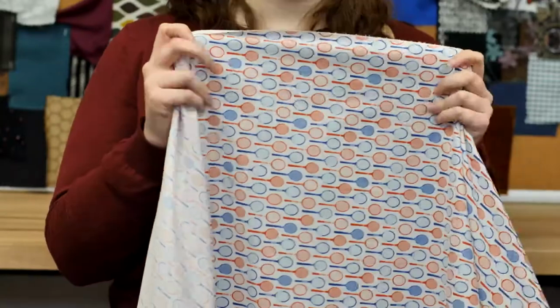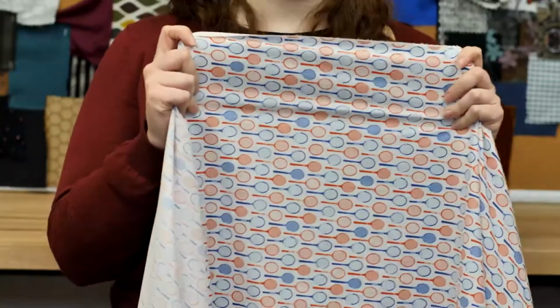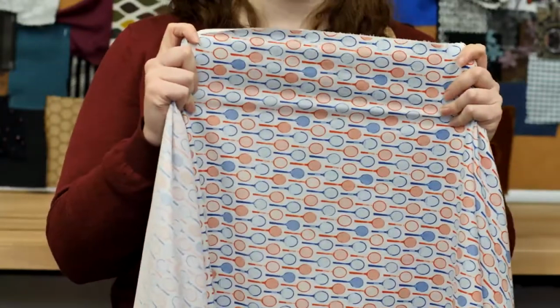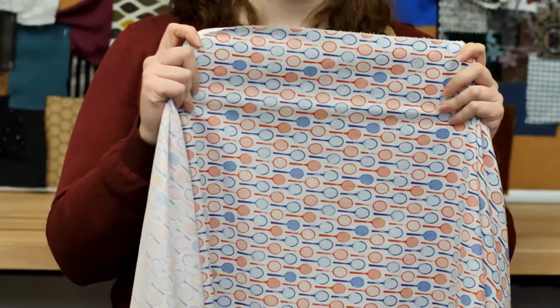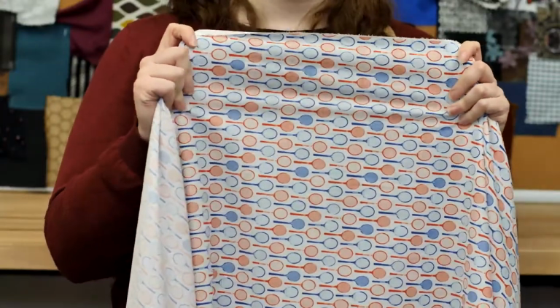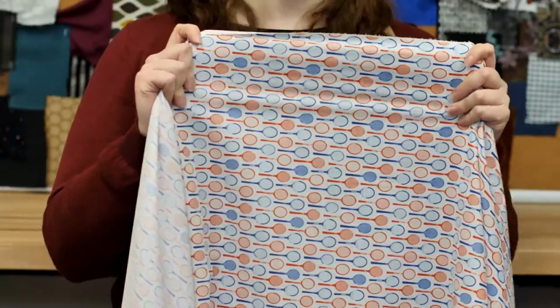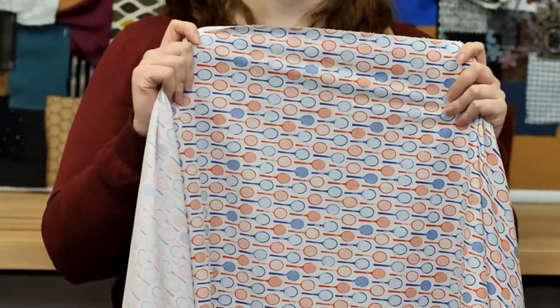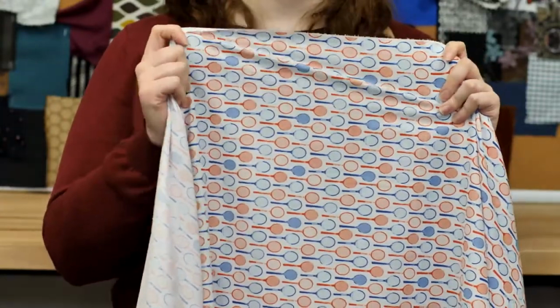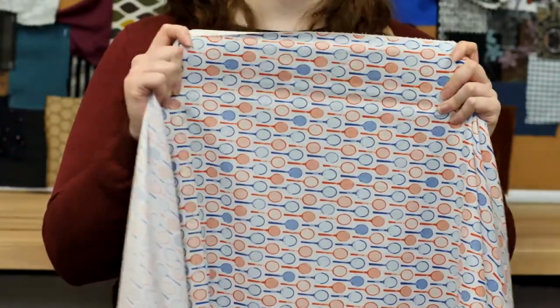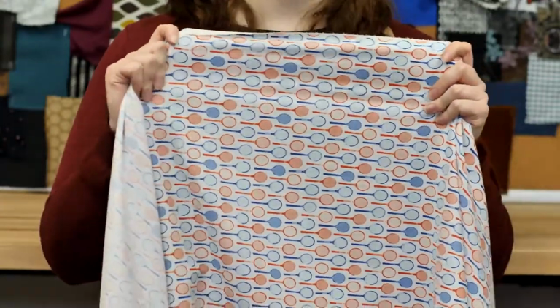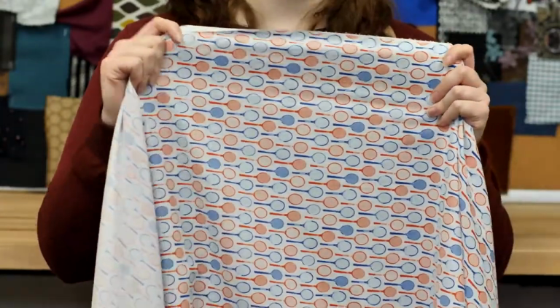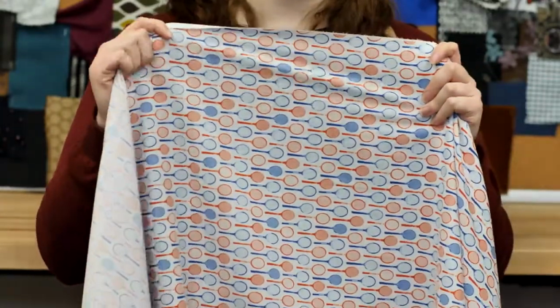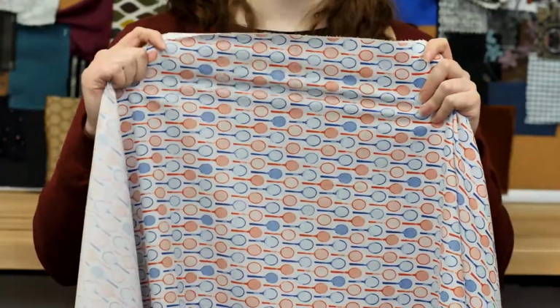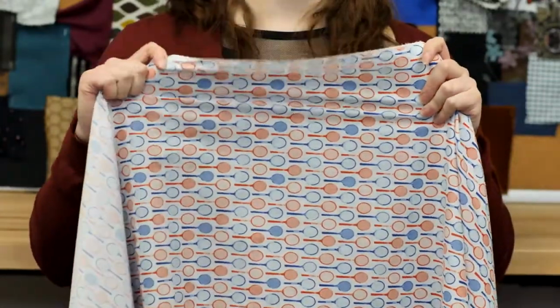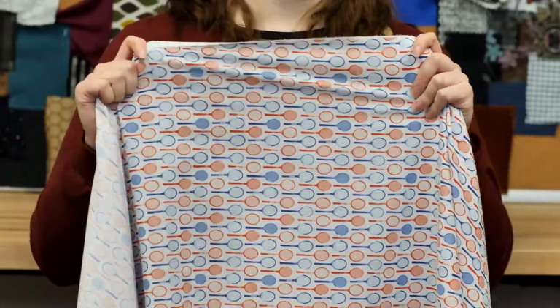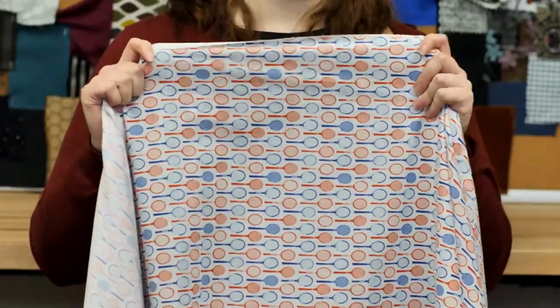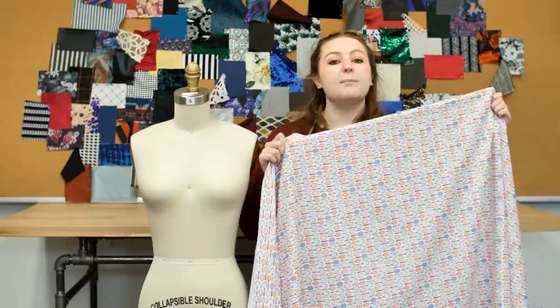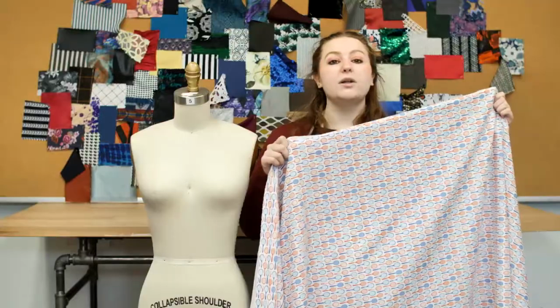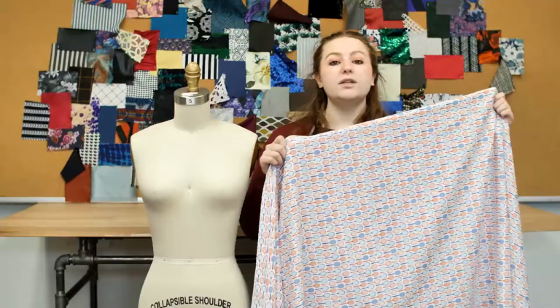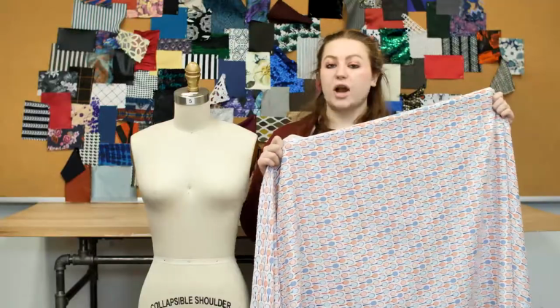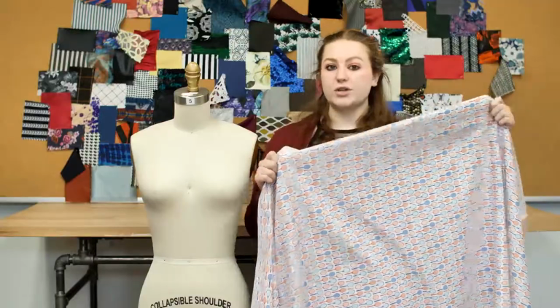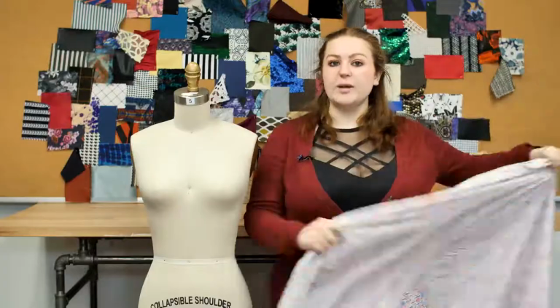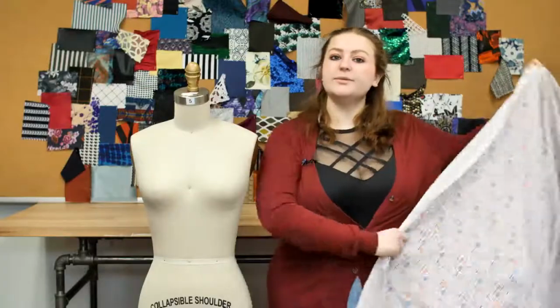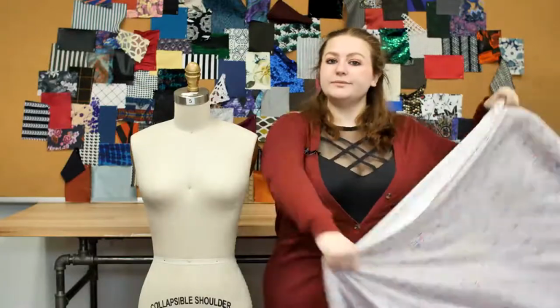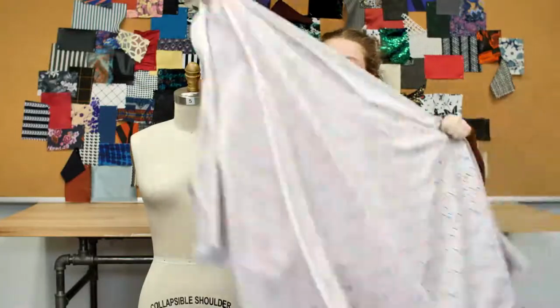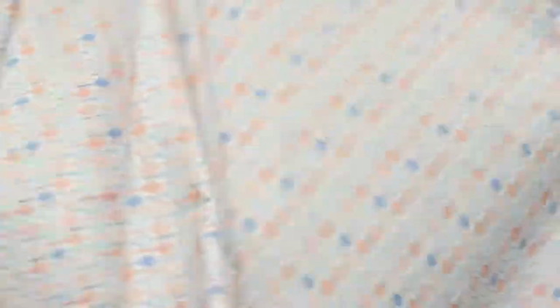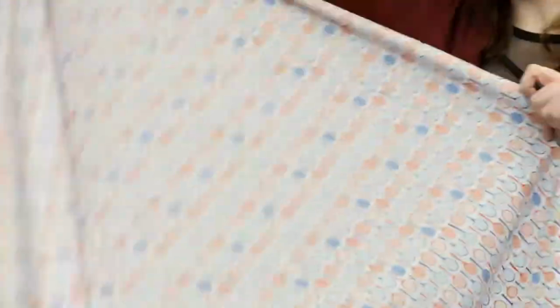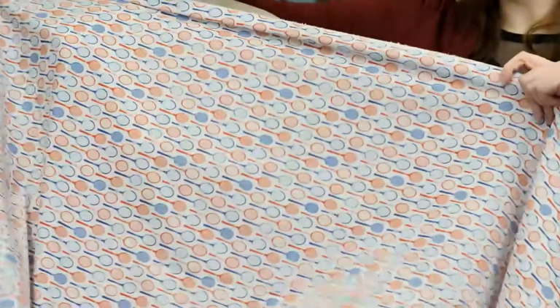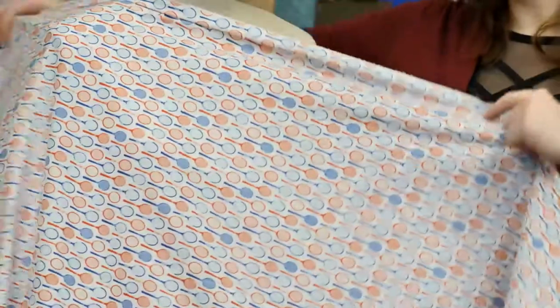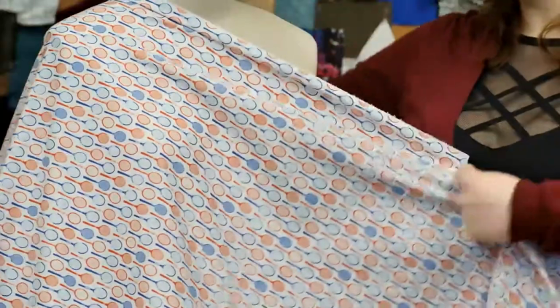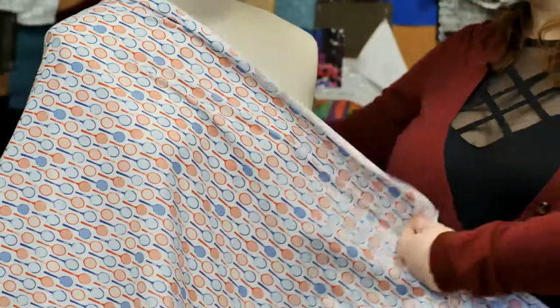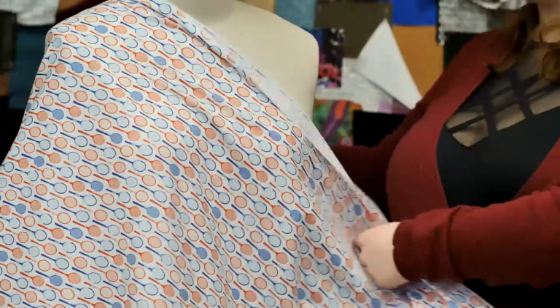It has a soft hand and no stretch, though it is slightly sheer. This product has a bouncy structured drape and this conversational print is adorable.